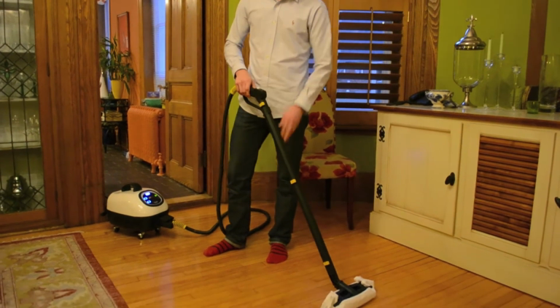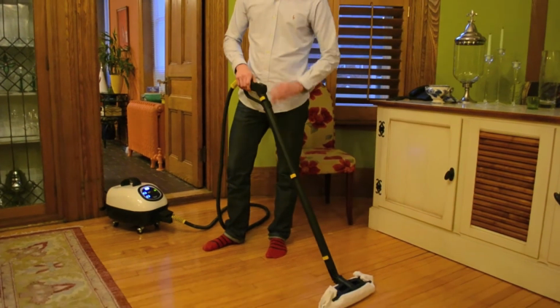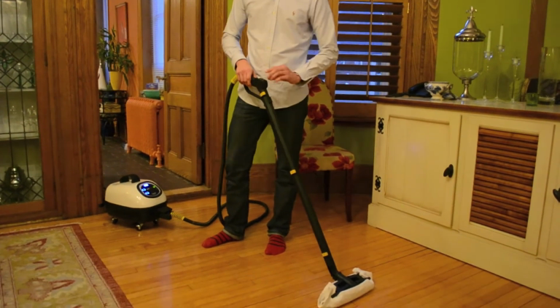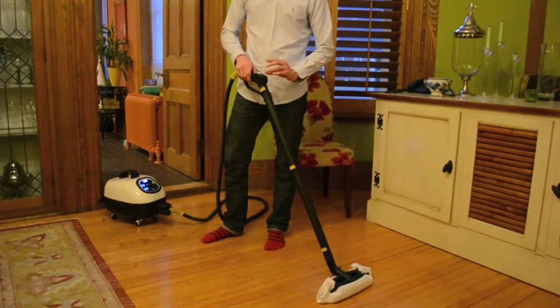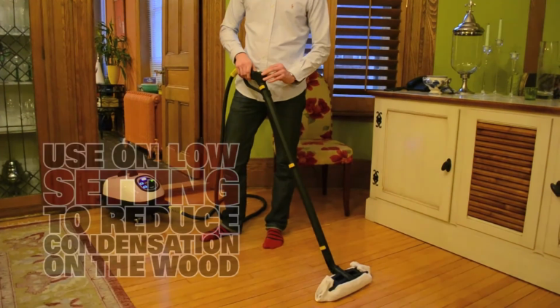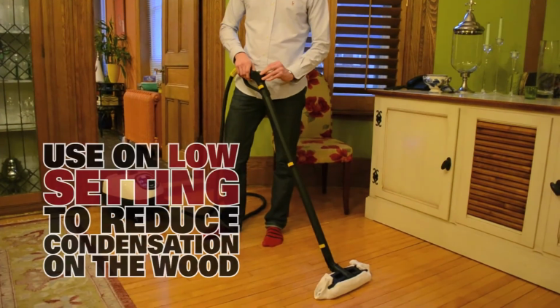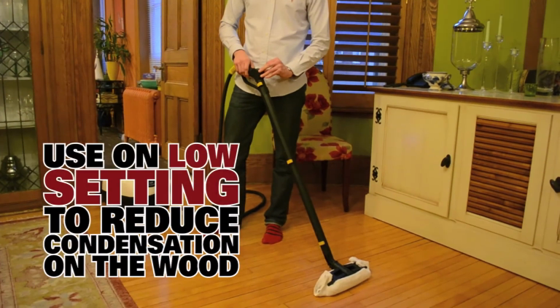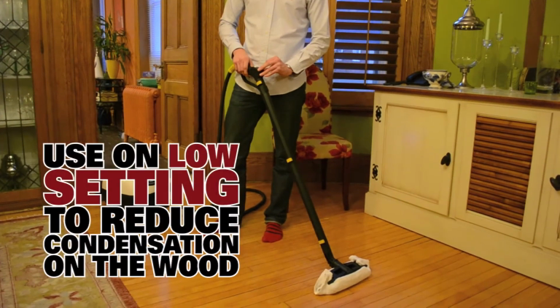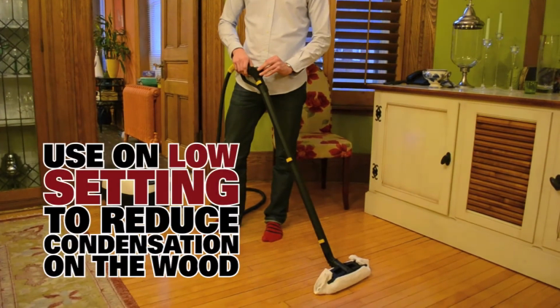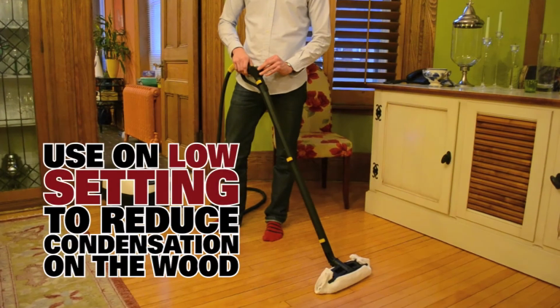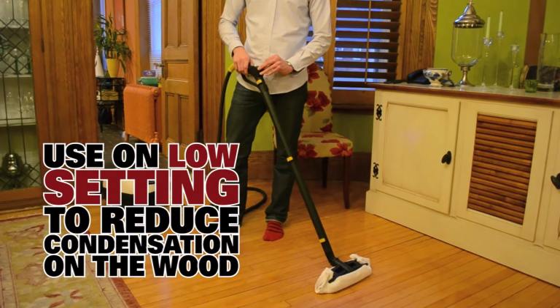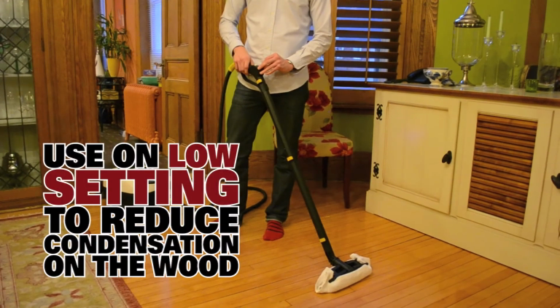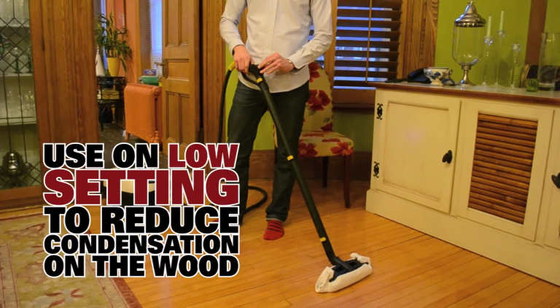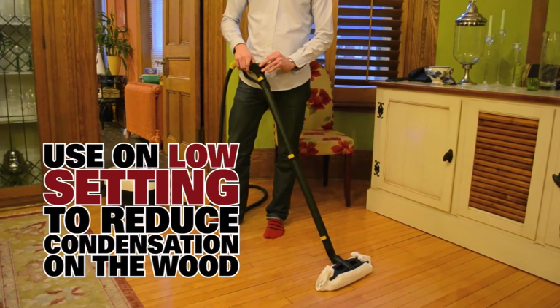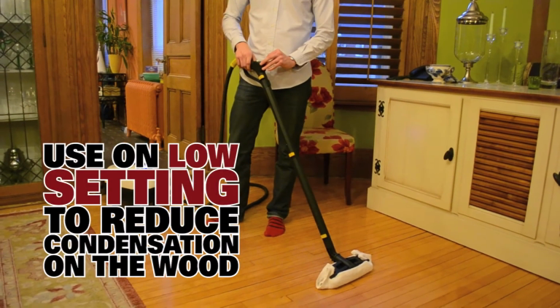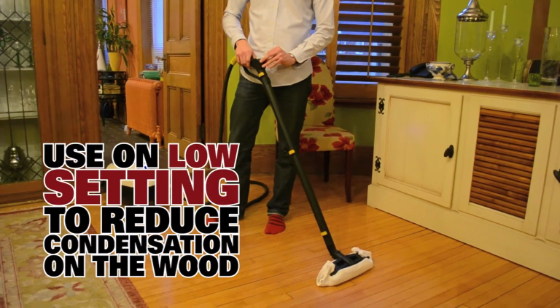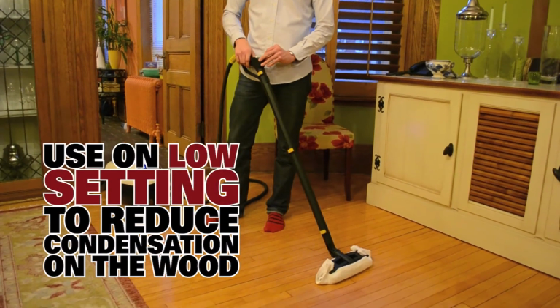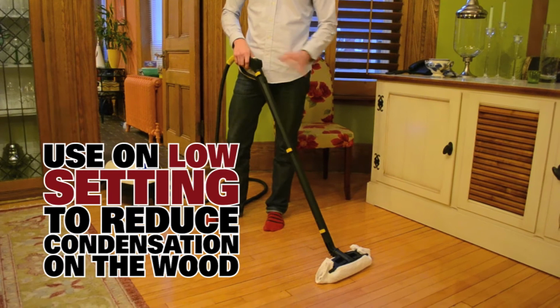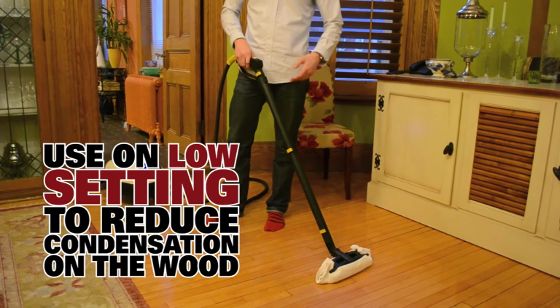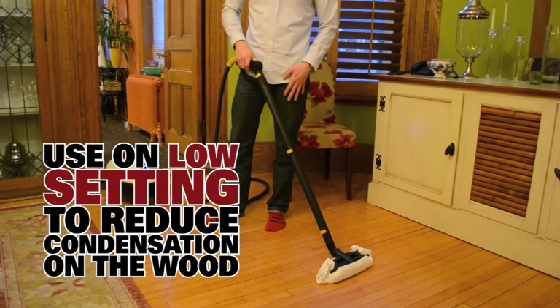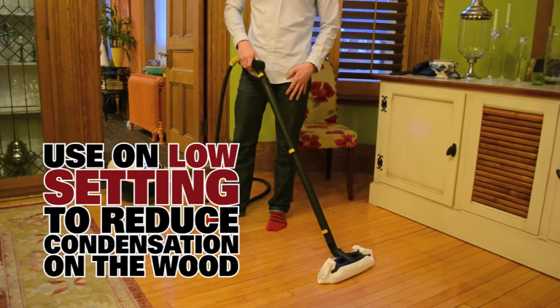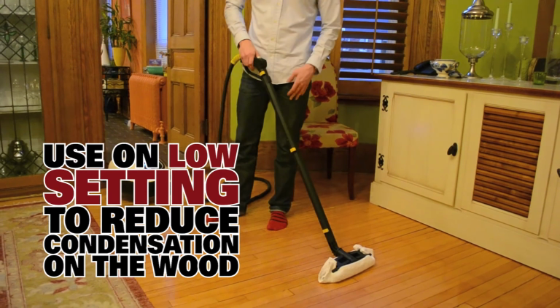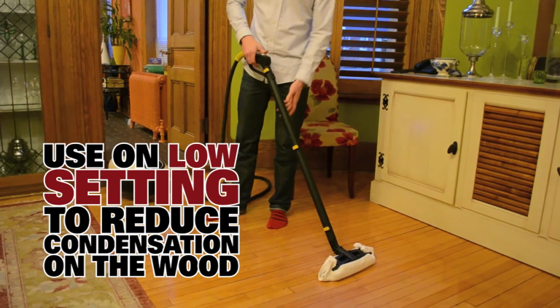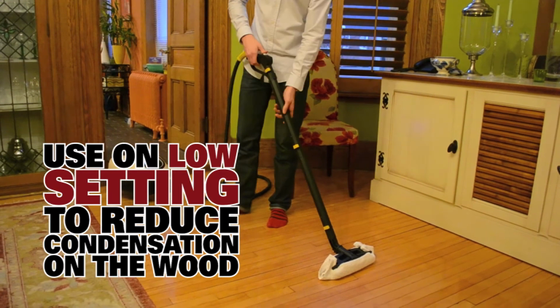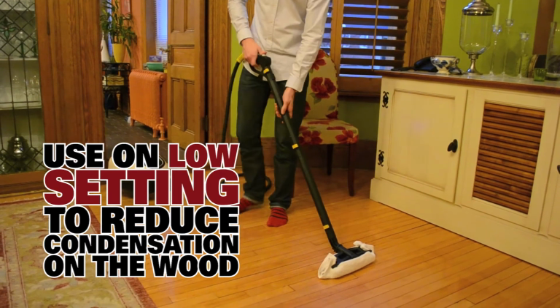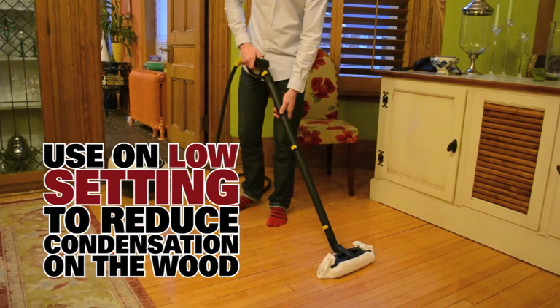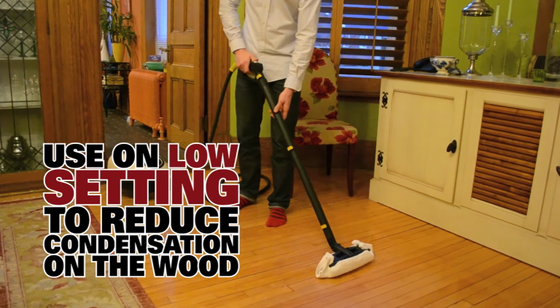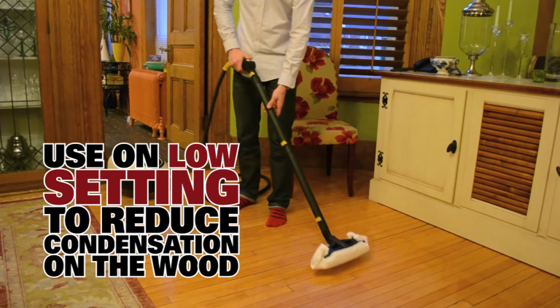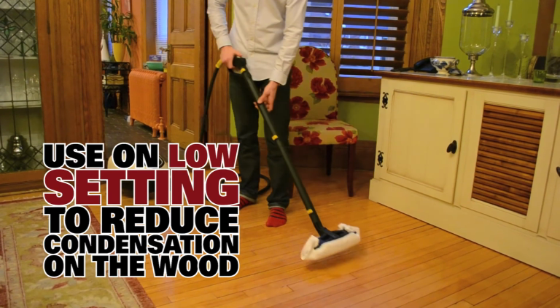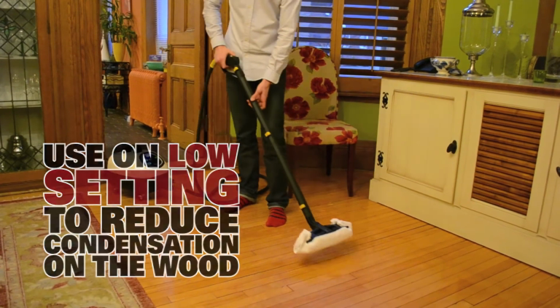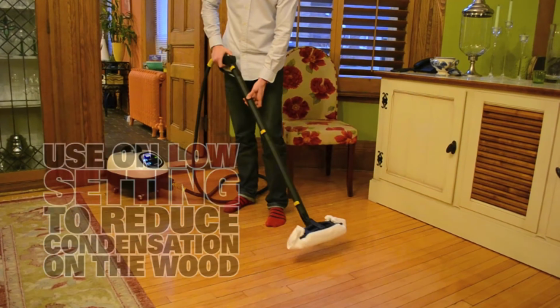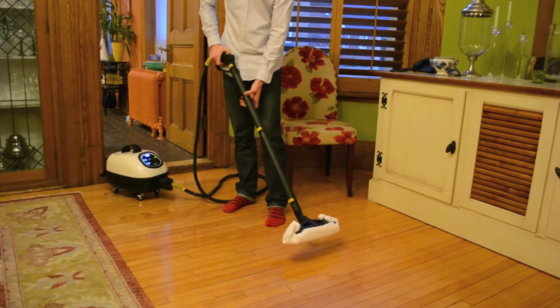We're going to put it on a low setting, that way we don't have too much condensation or heat onto the floors. We're going to let the steam out.